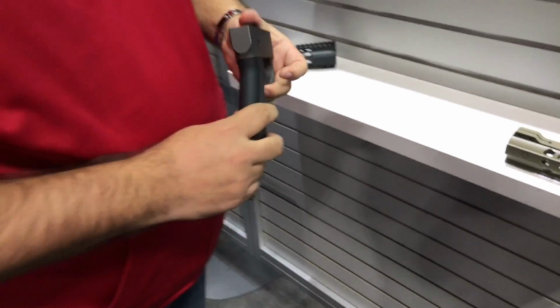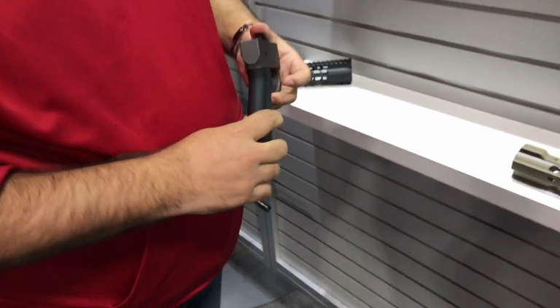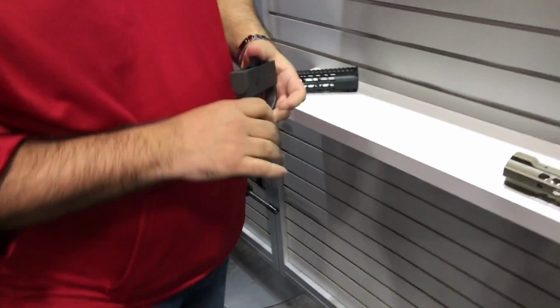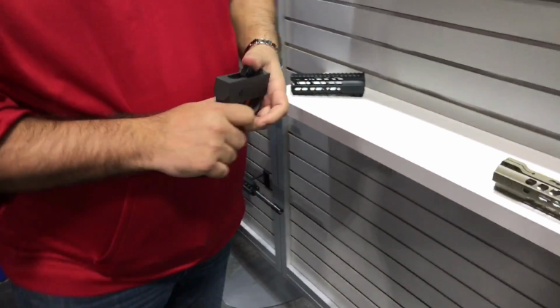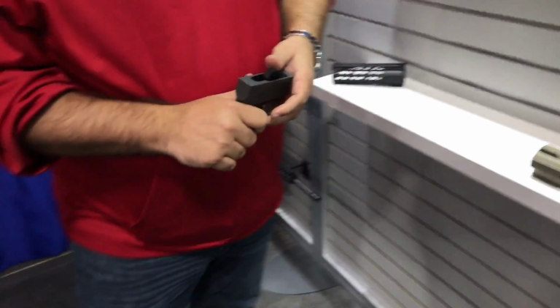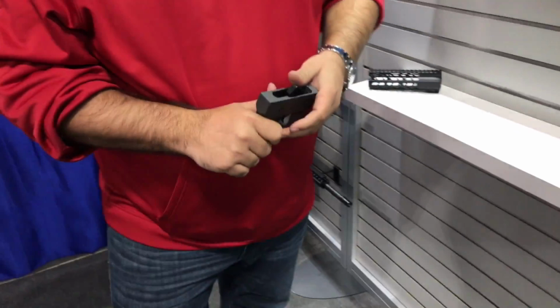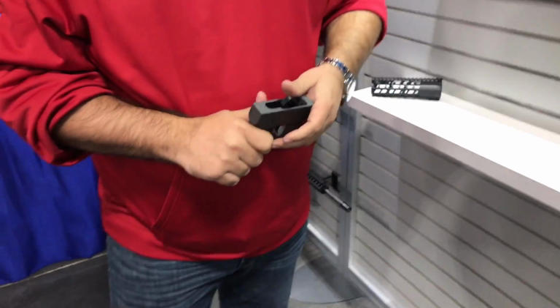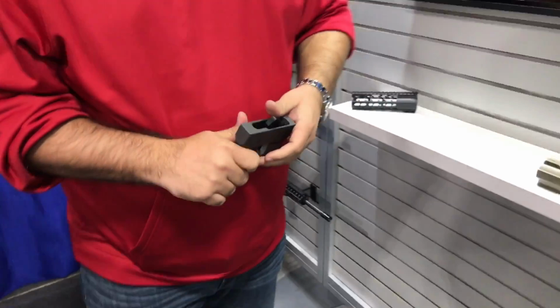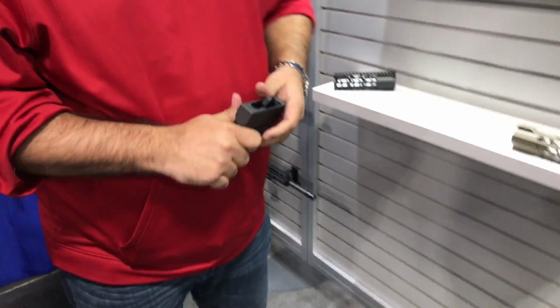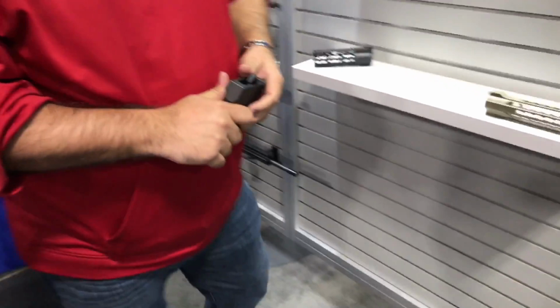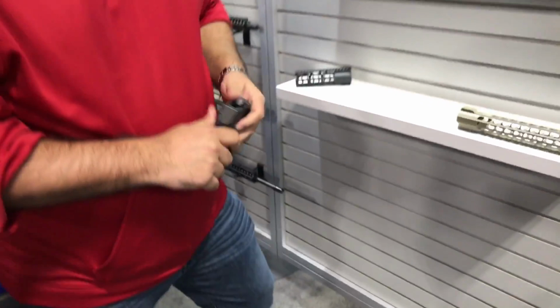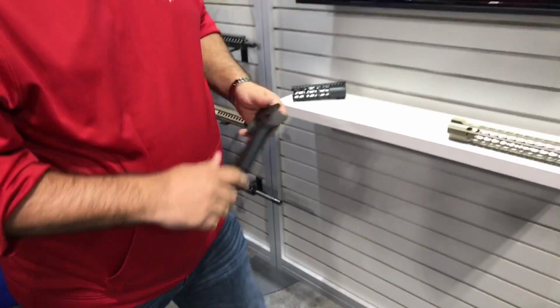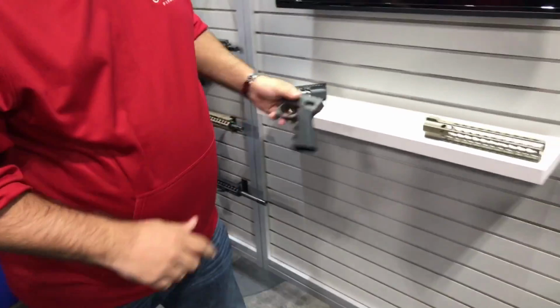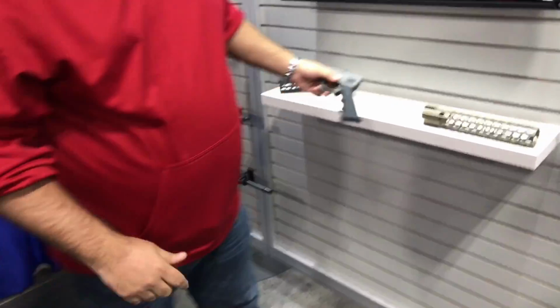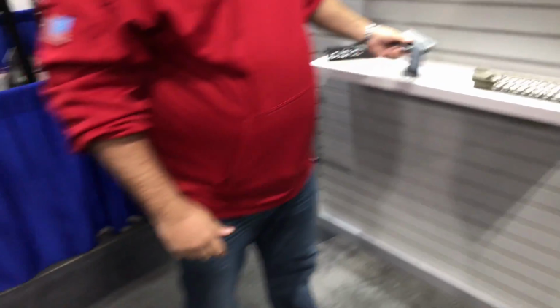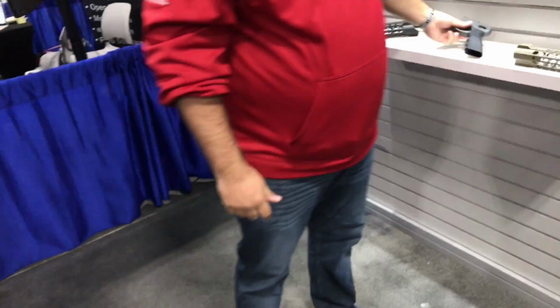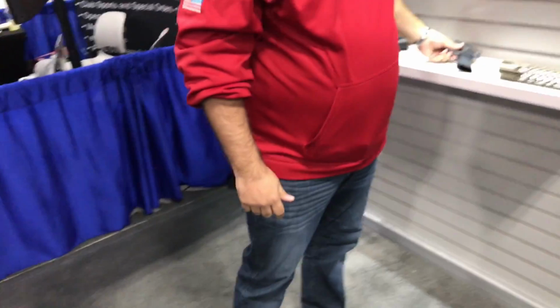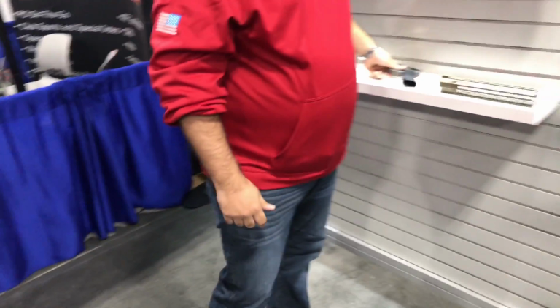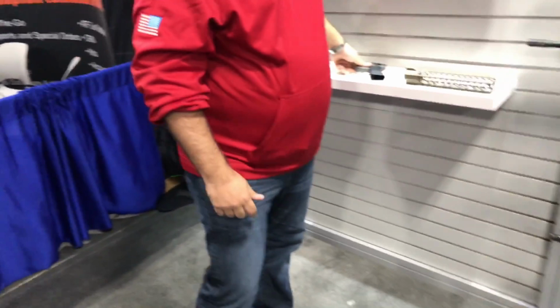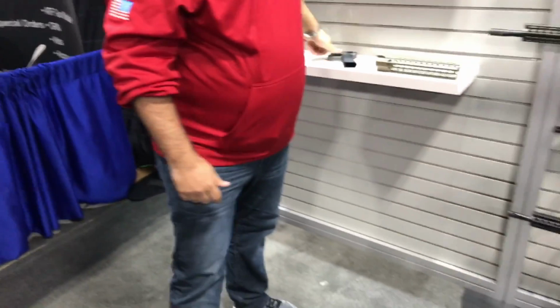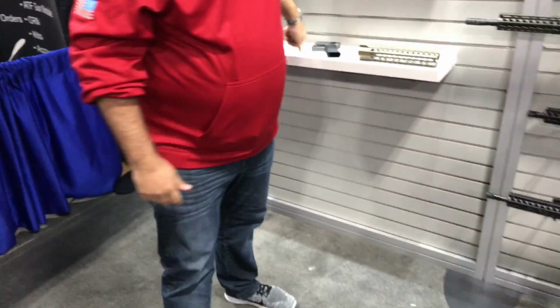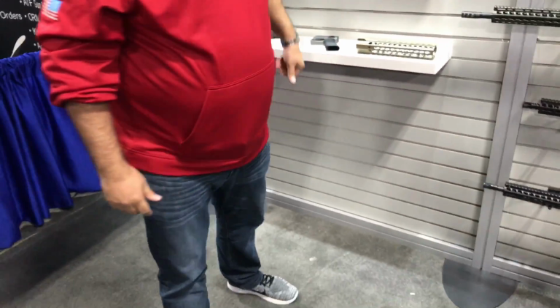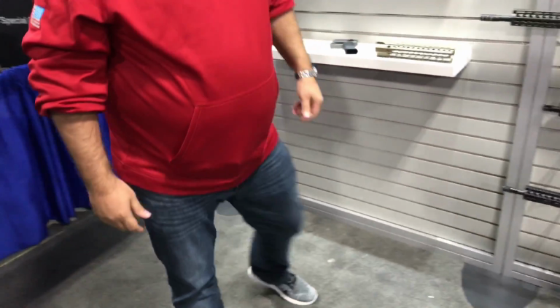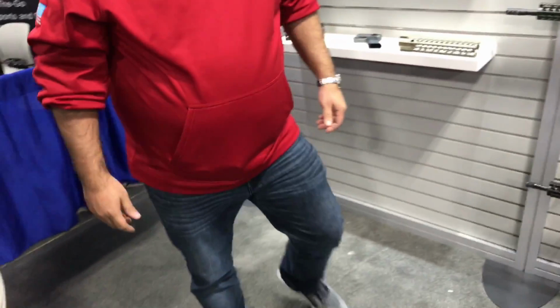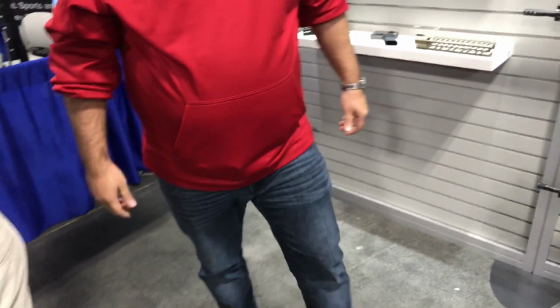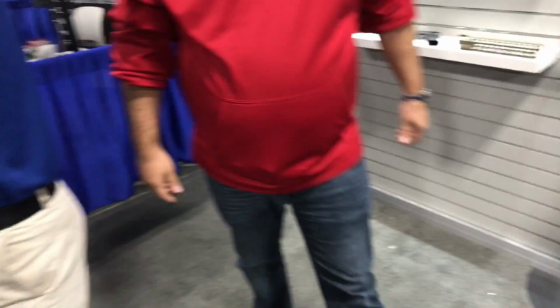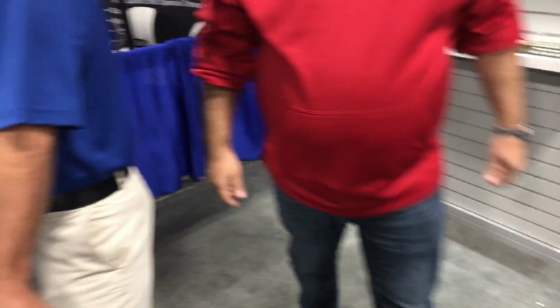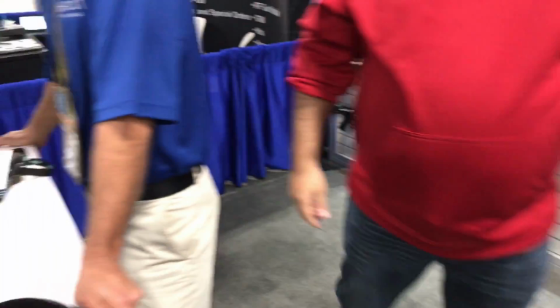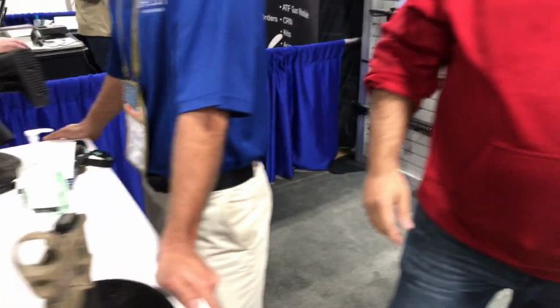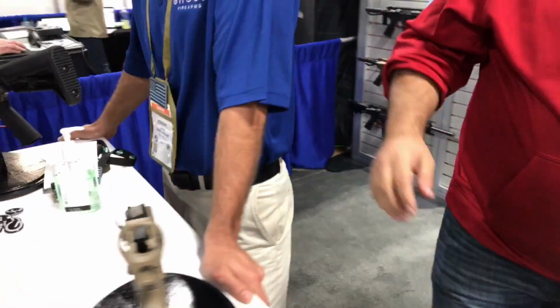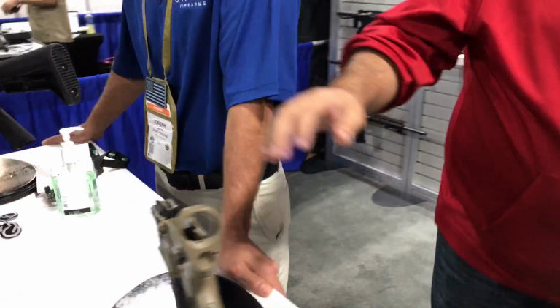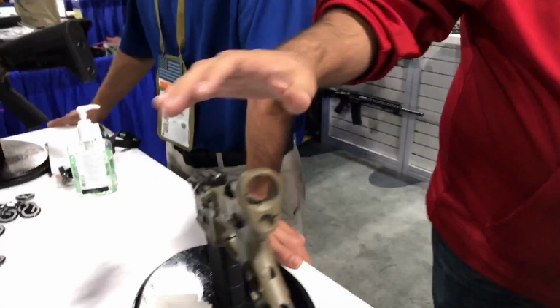We do most of our manufacturing in-house down in Daytona Beach, Florida. Check us out at ghostrifles.com.